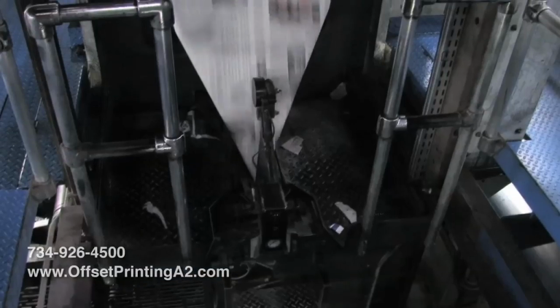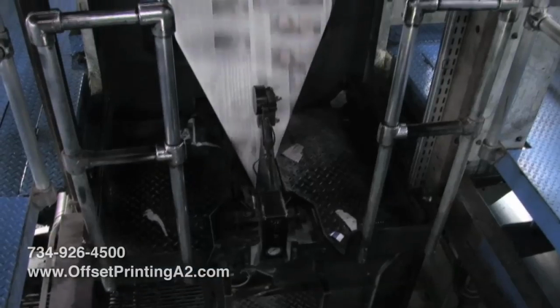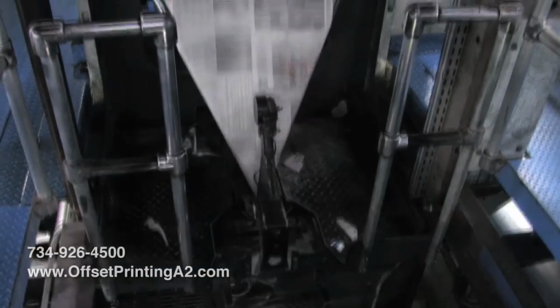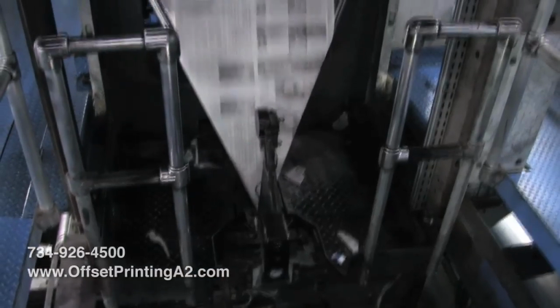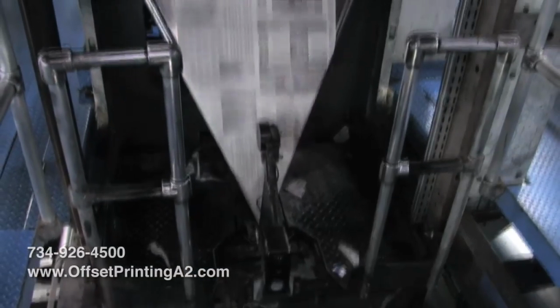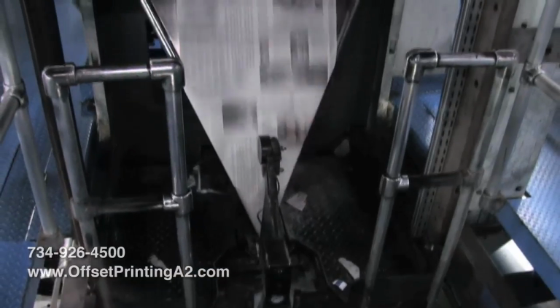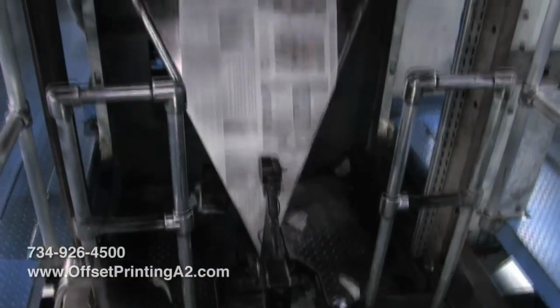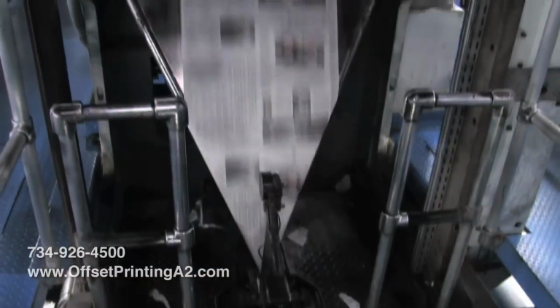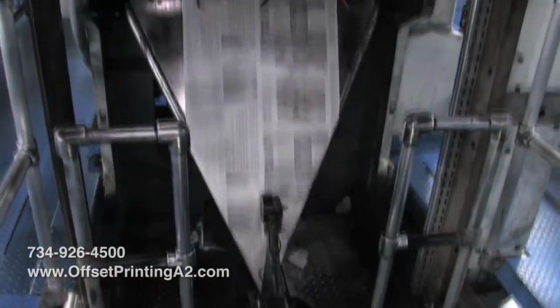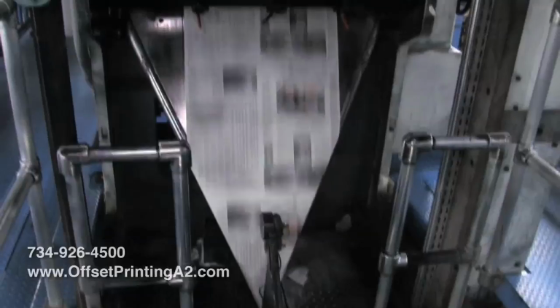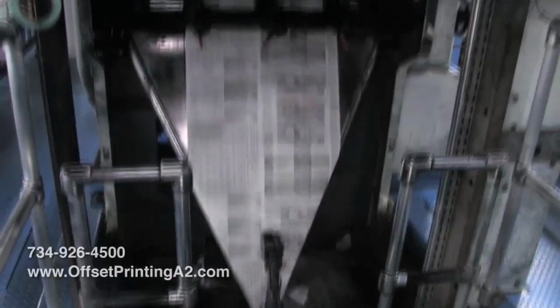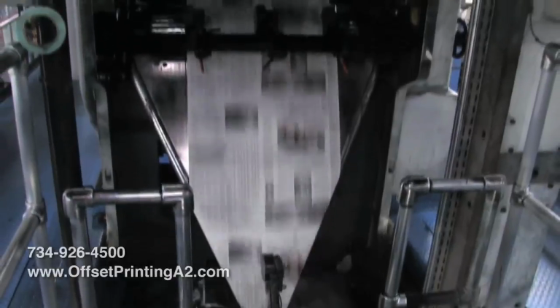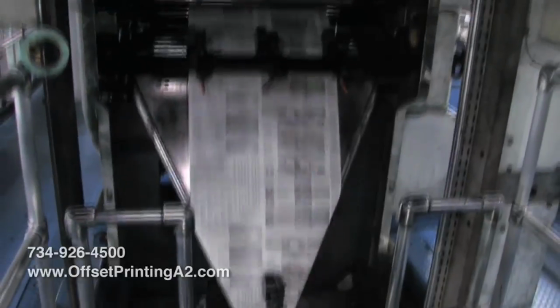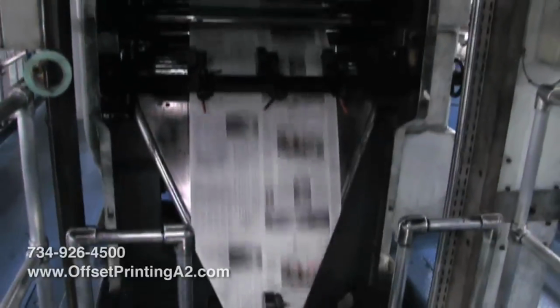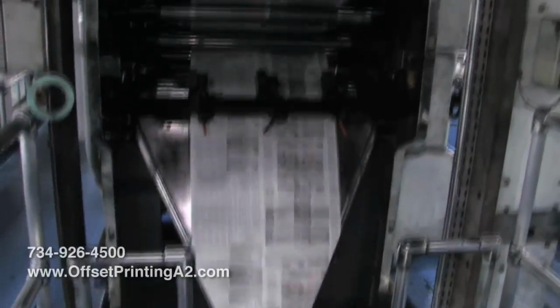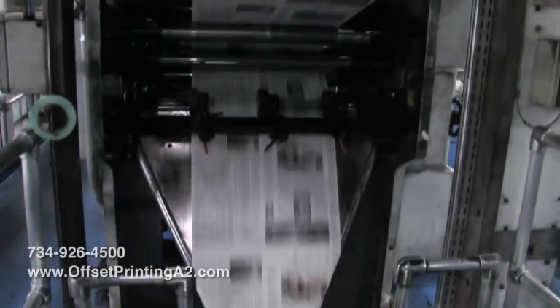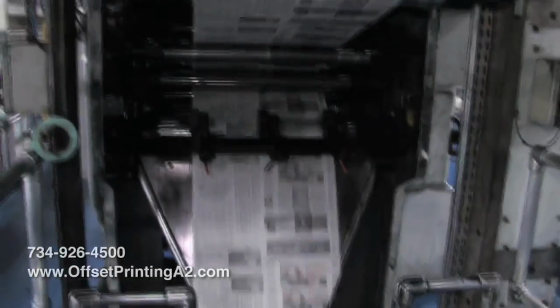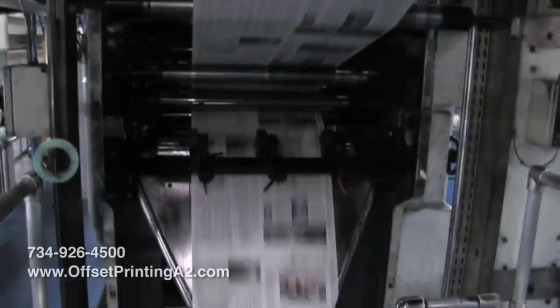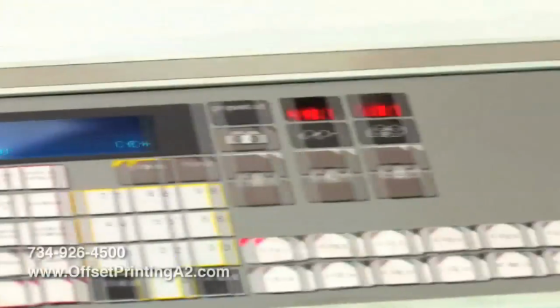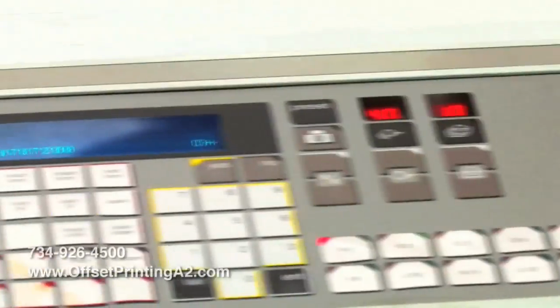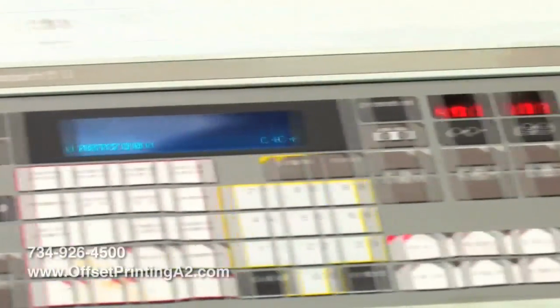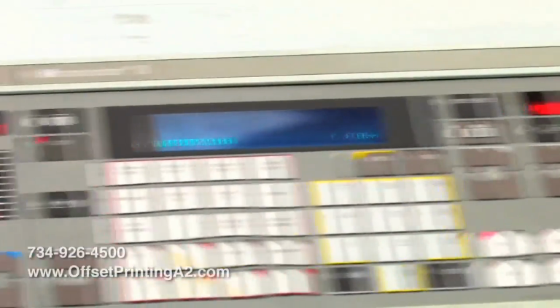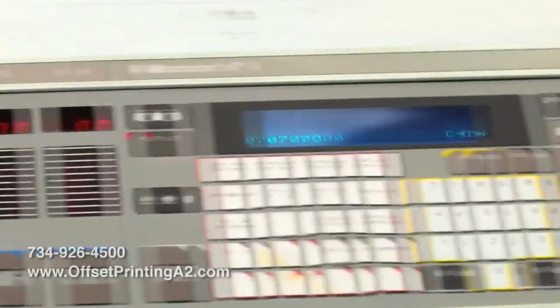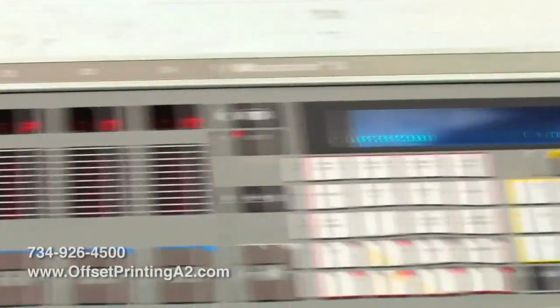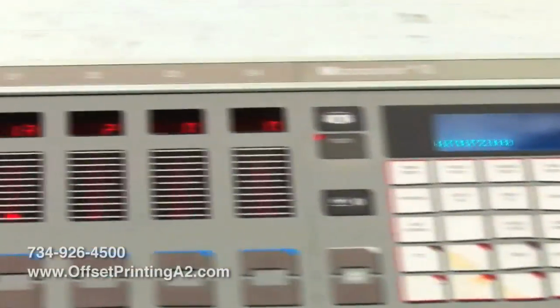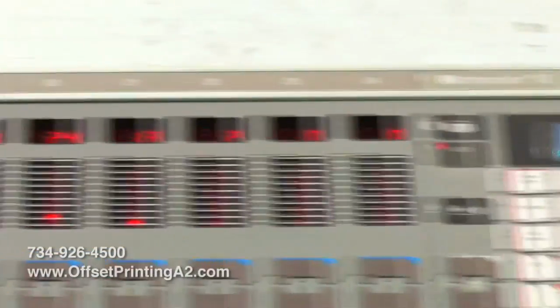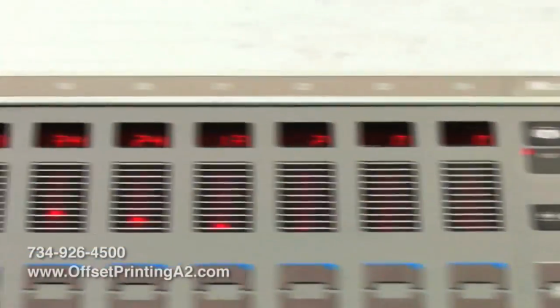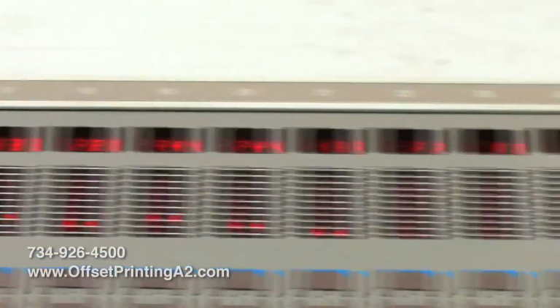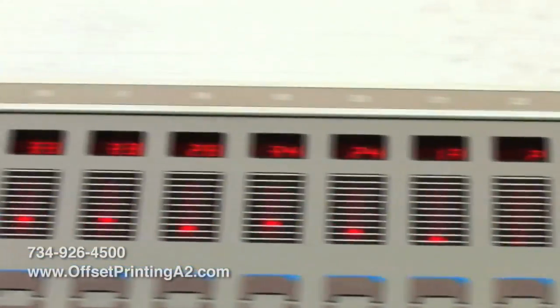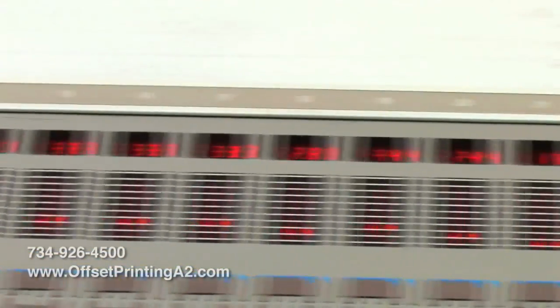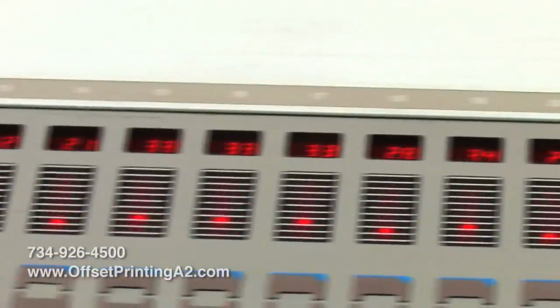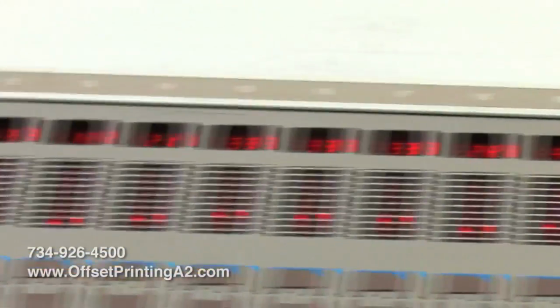The image then is transferred from the blanket onto our continuous sheet, which would complete the process for how we'd look at offset printing.